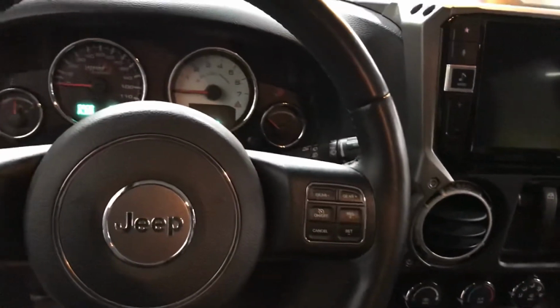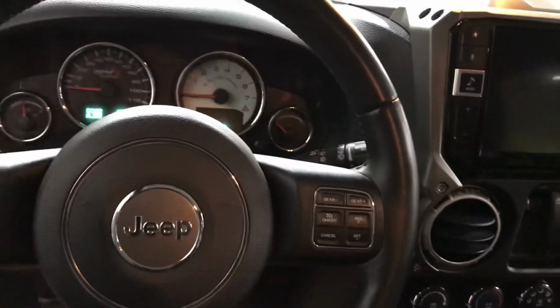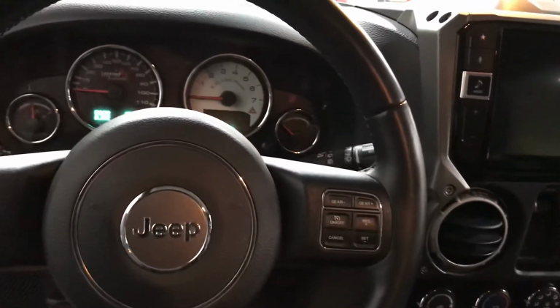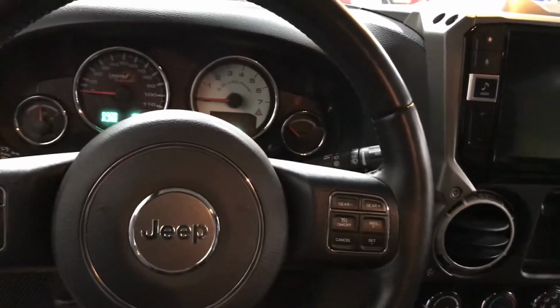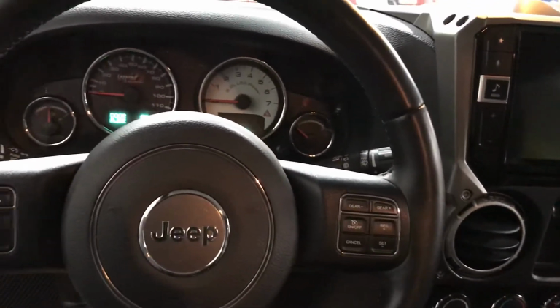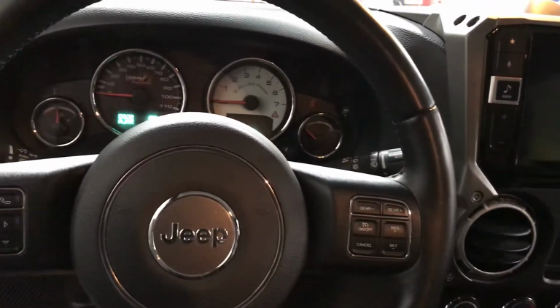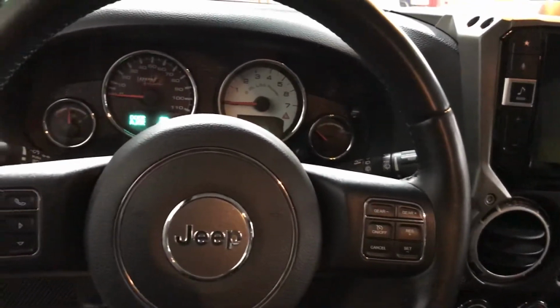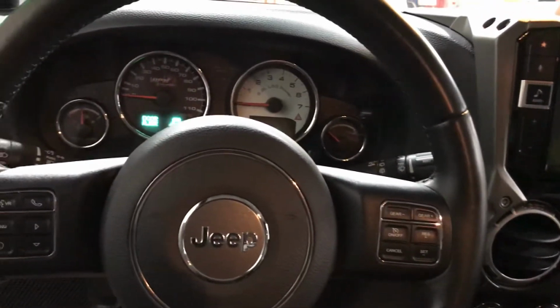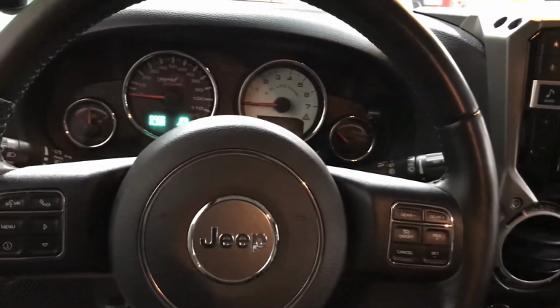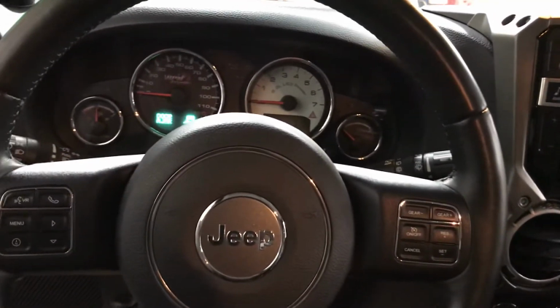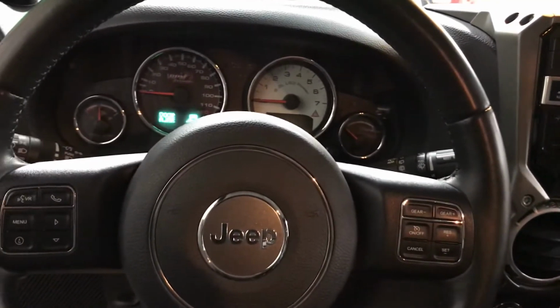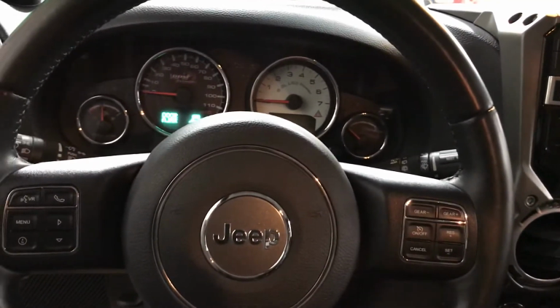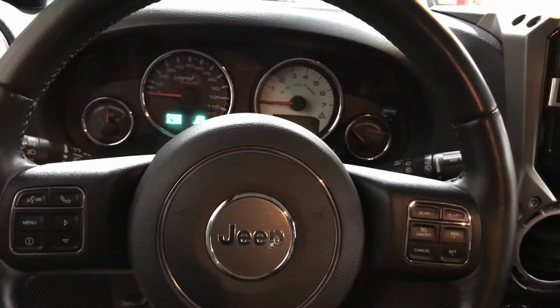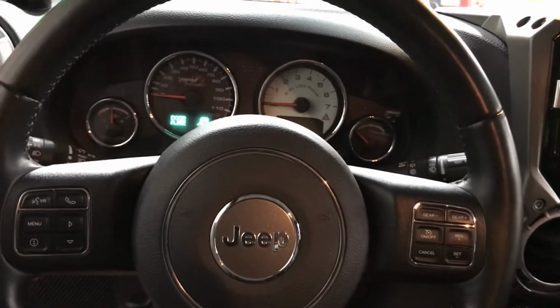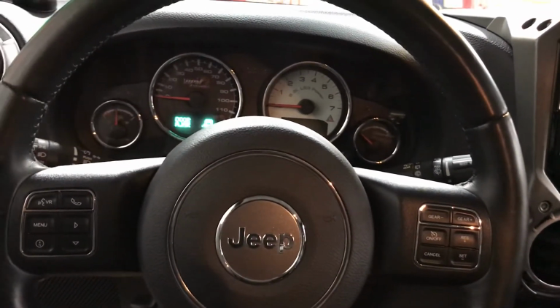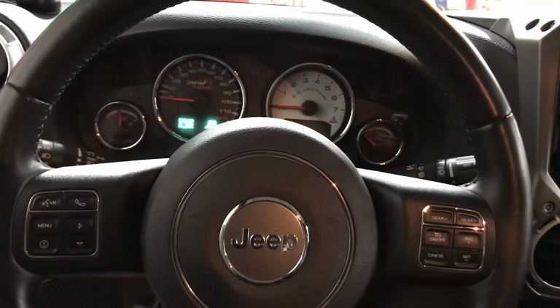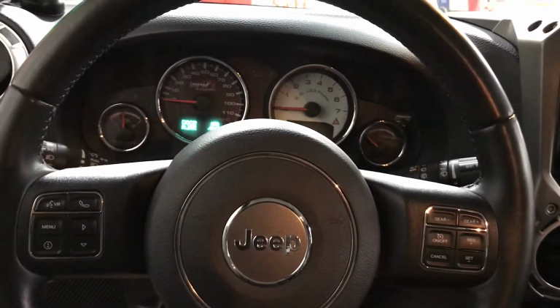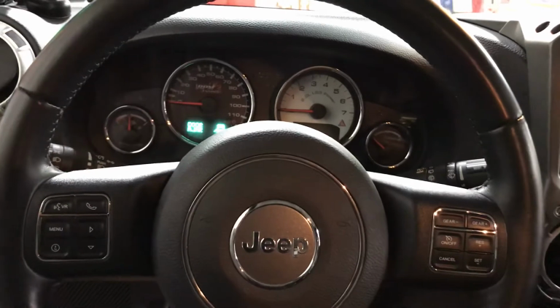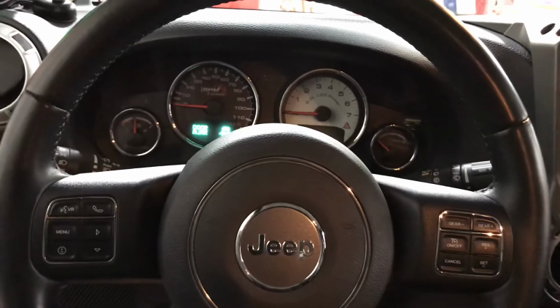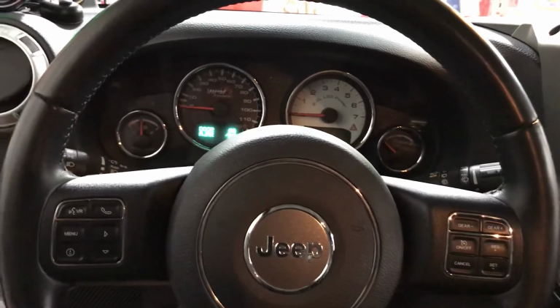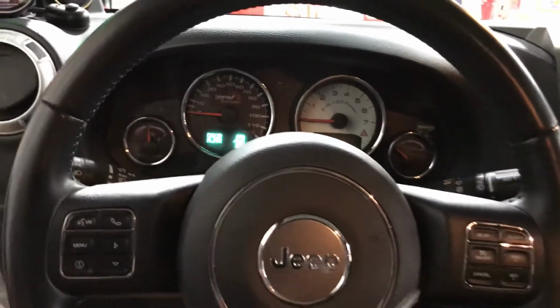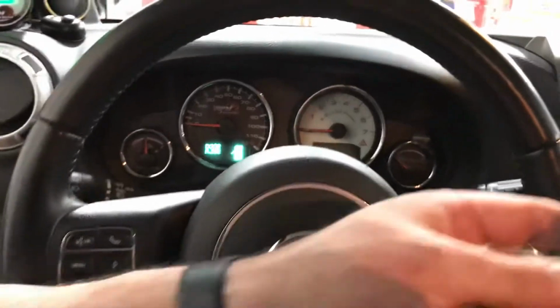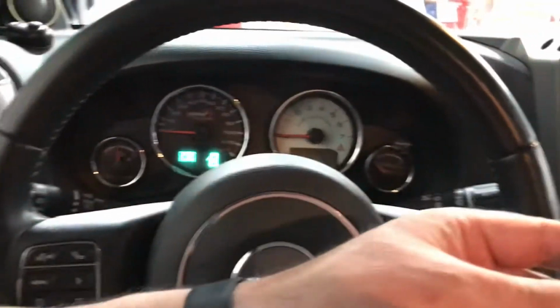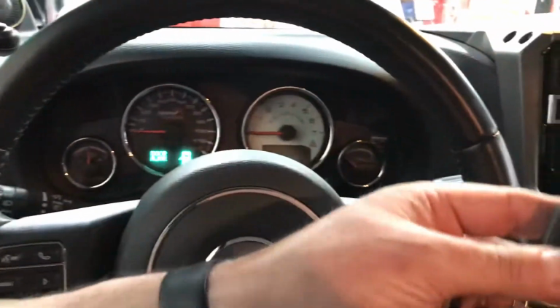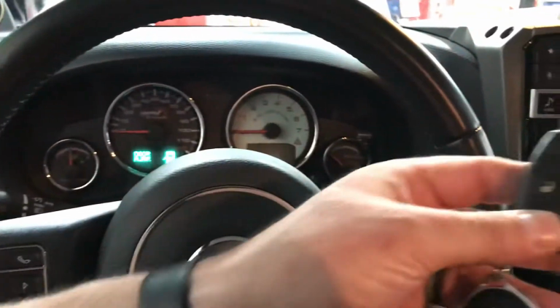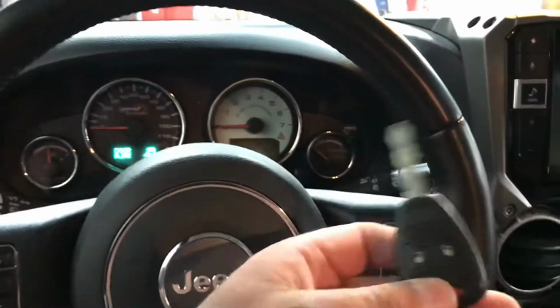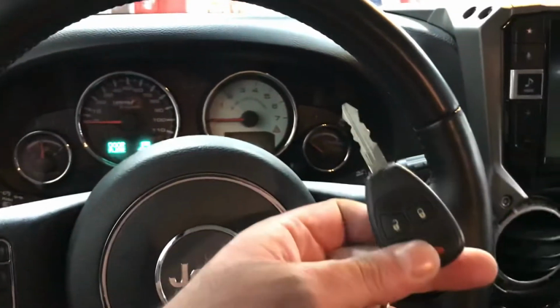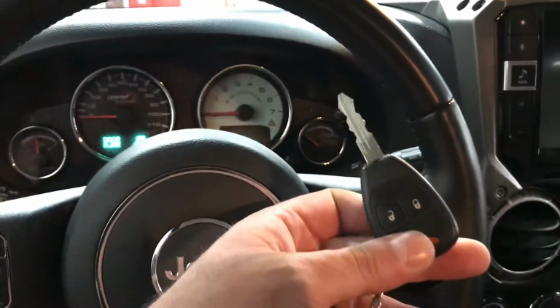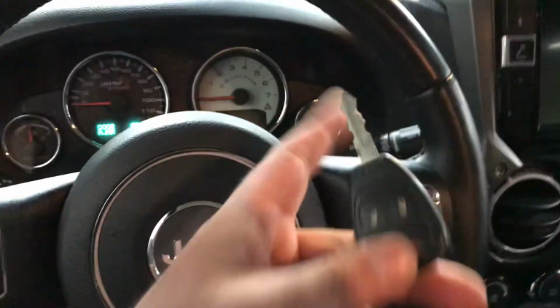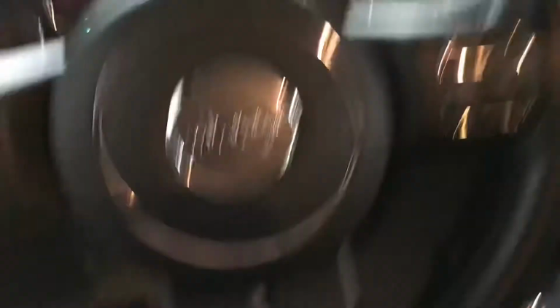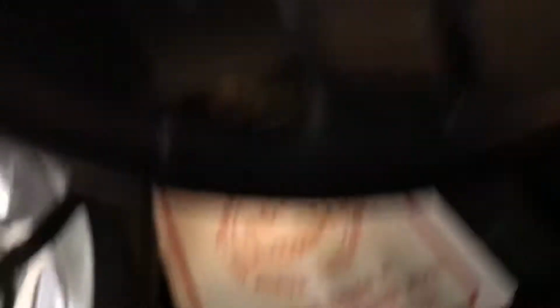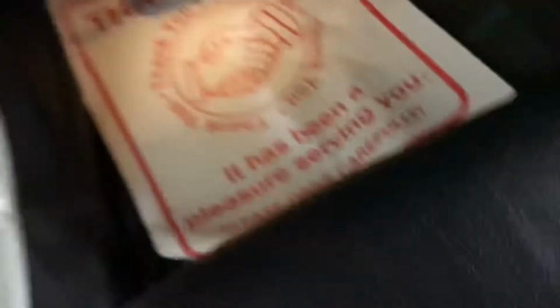All right, we're in our 2013 Jeep Rubicon with LS3 swap. I've got the Jeep key here. We're going to start it up.